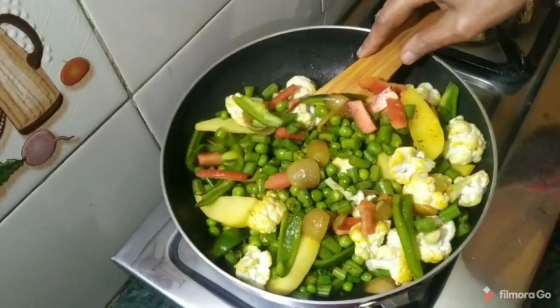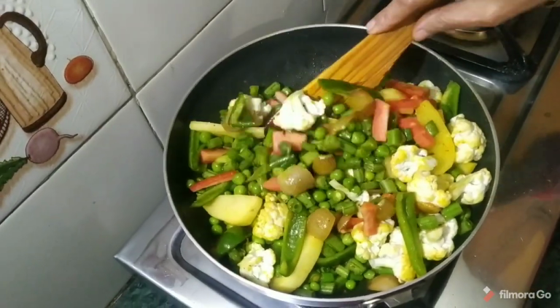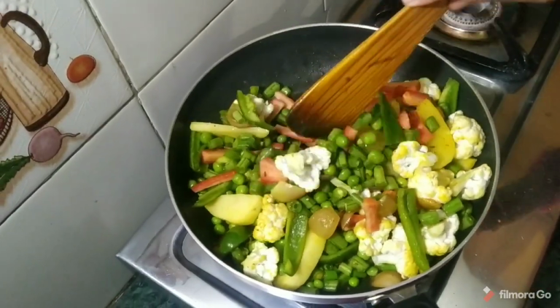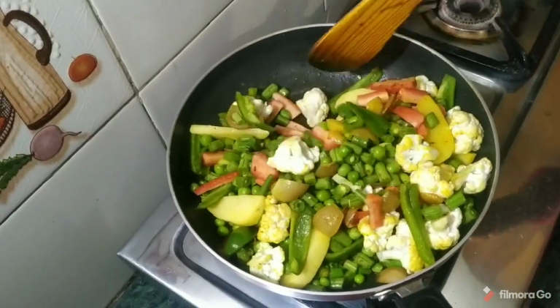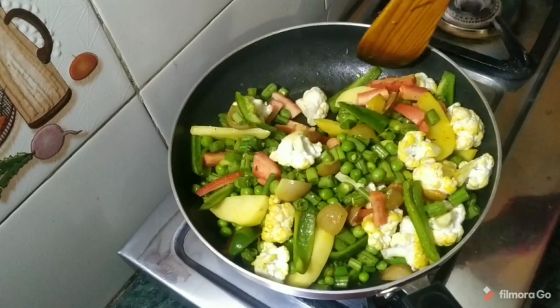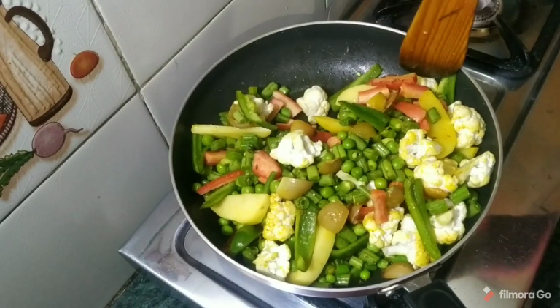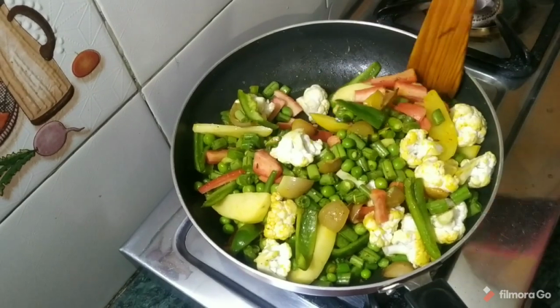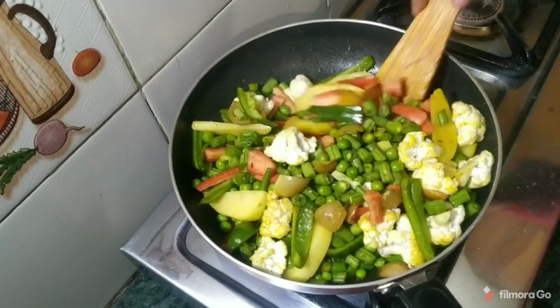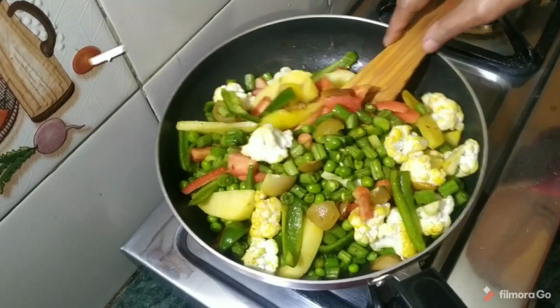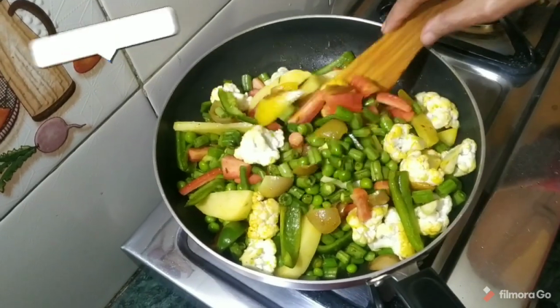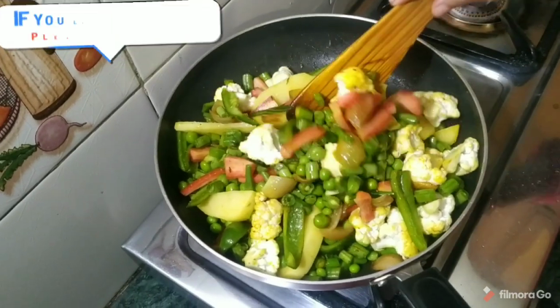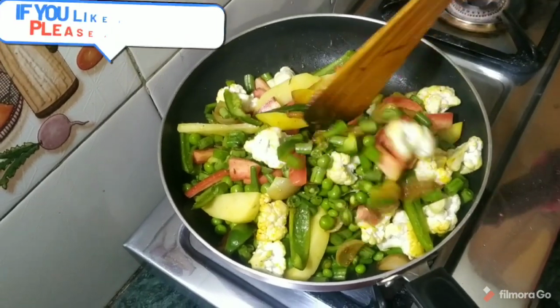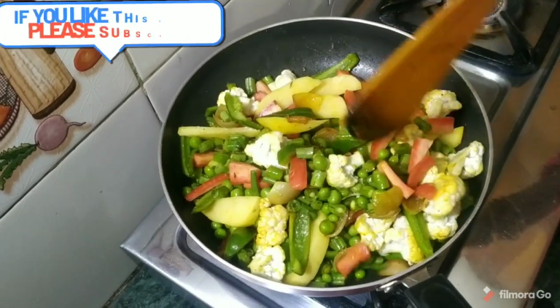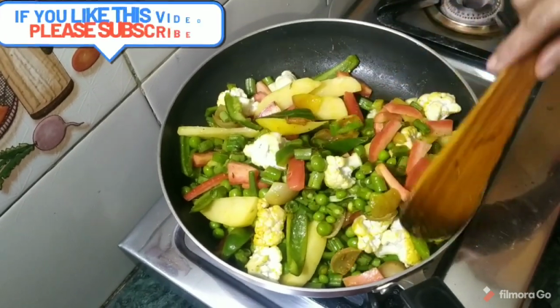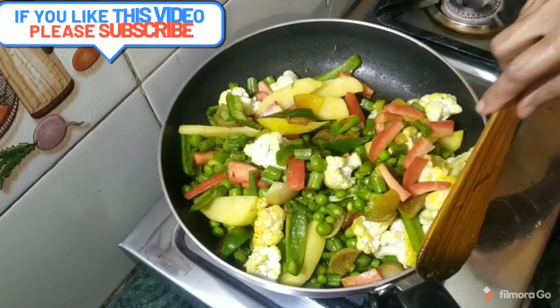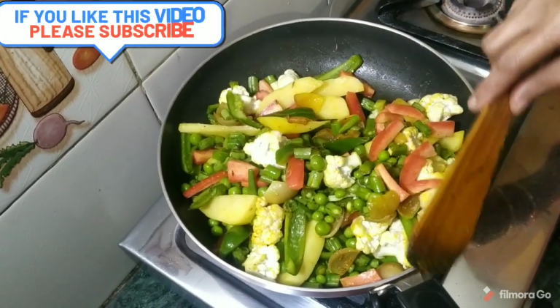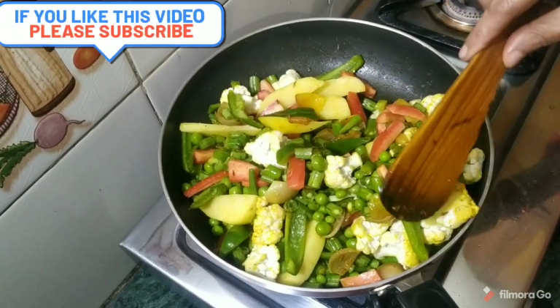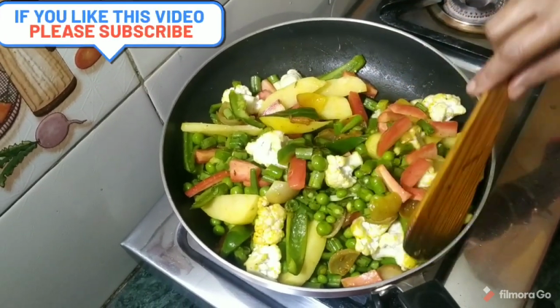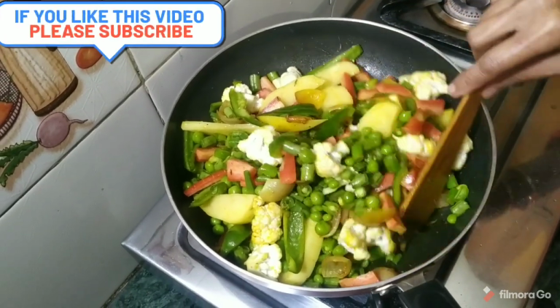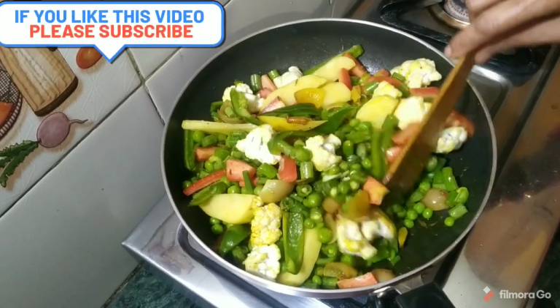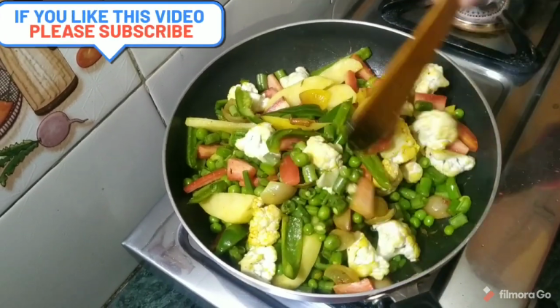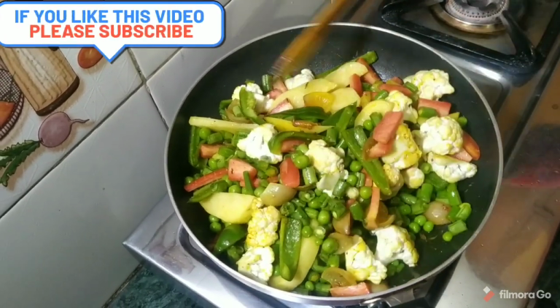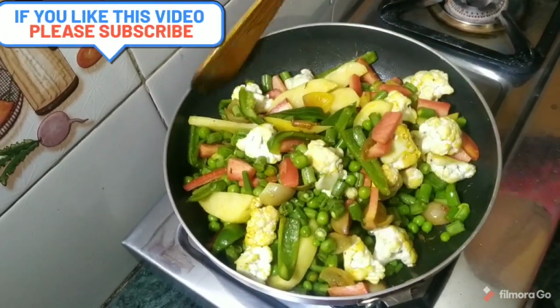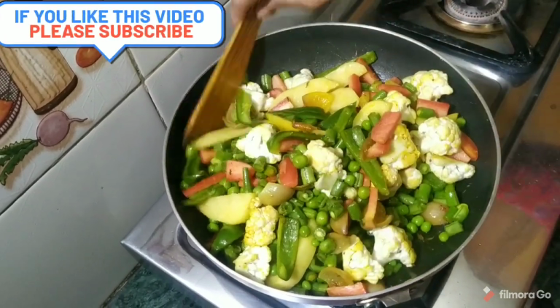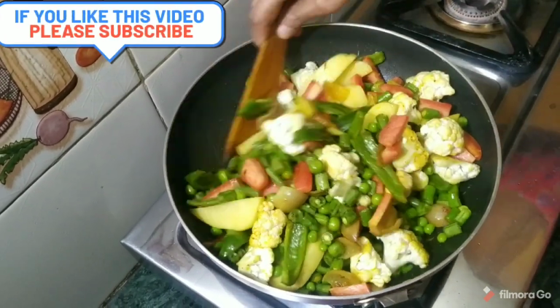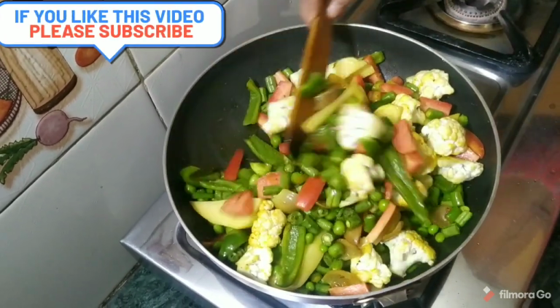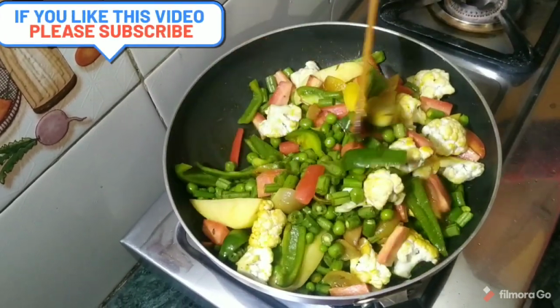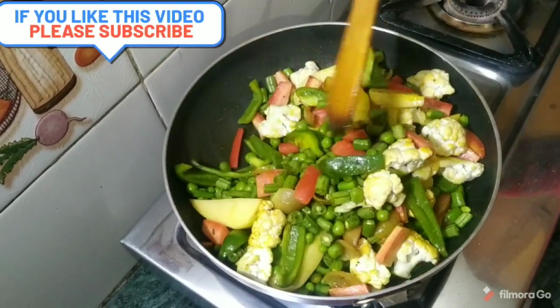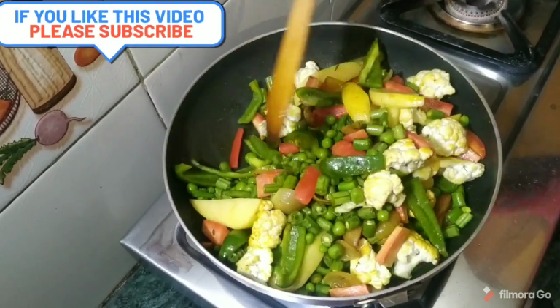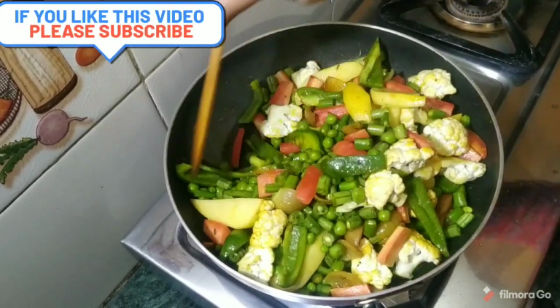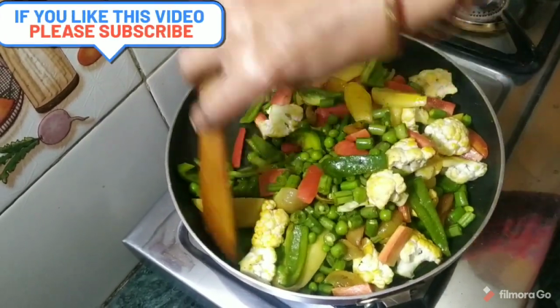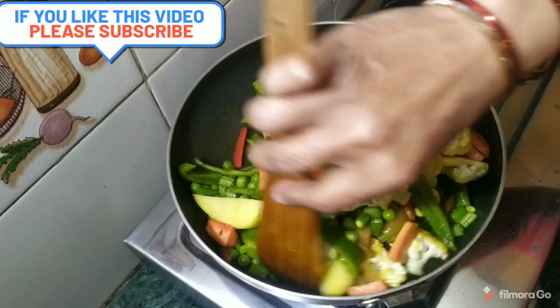In this way you can also make mixed vegetables at home. Please write in the comments below.